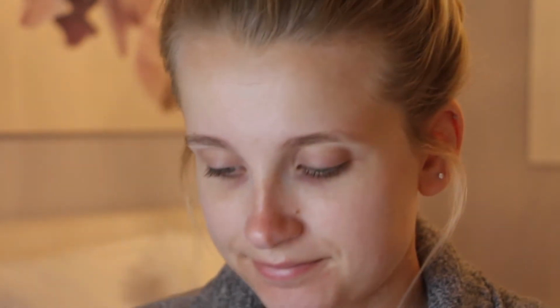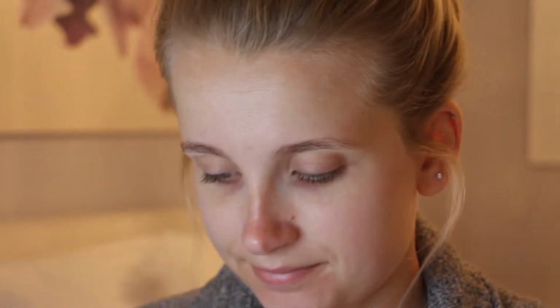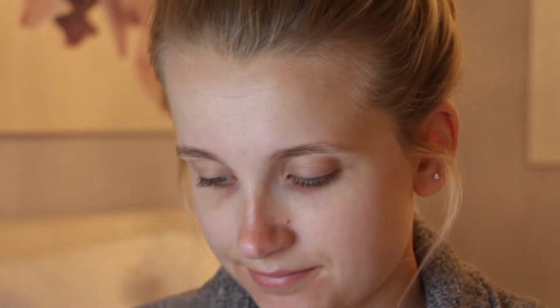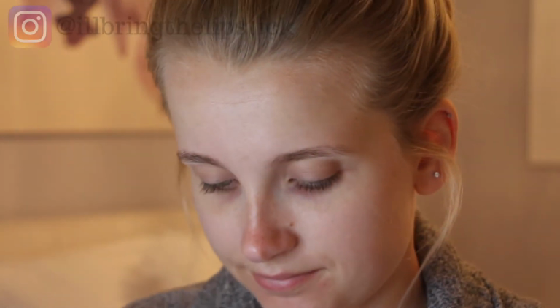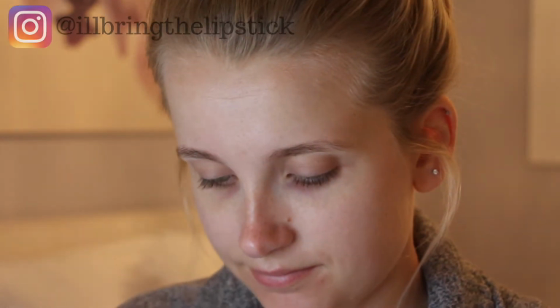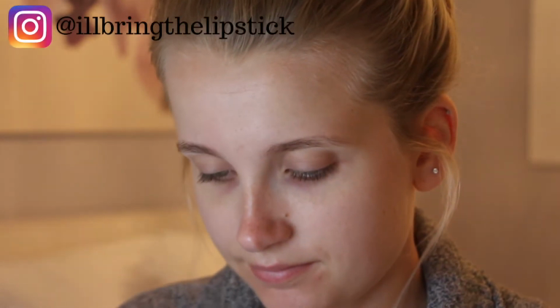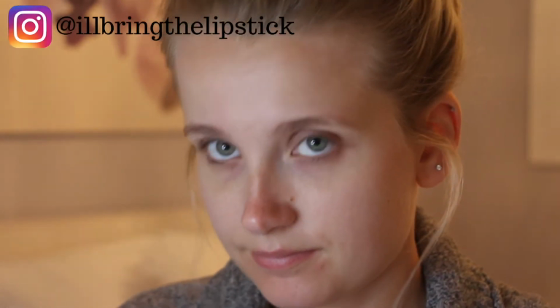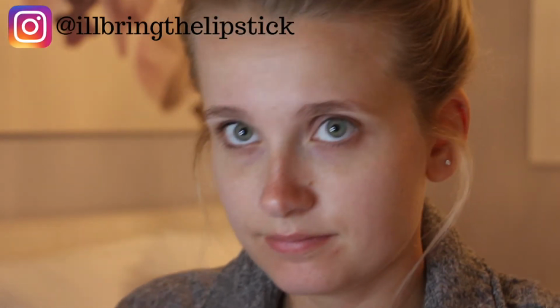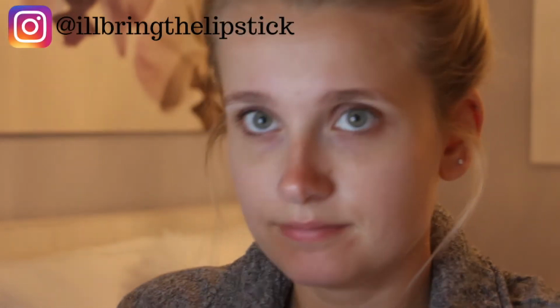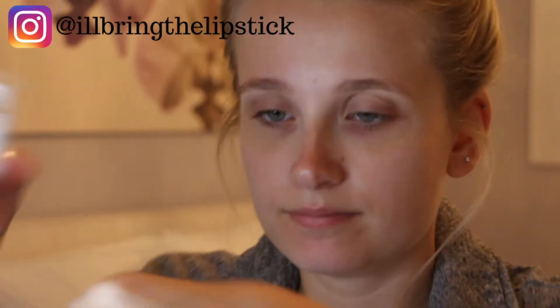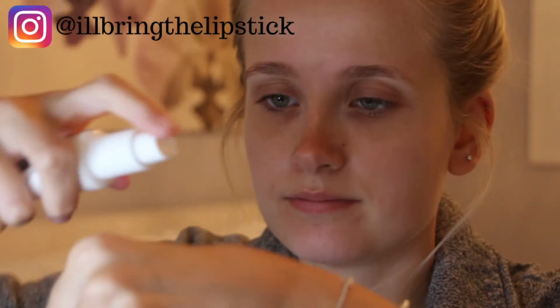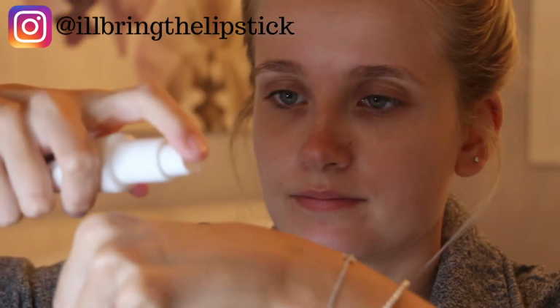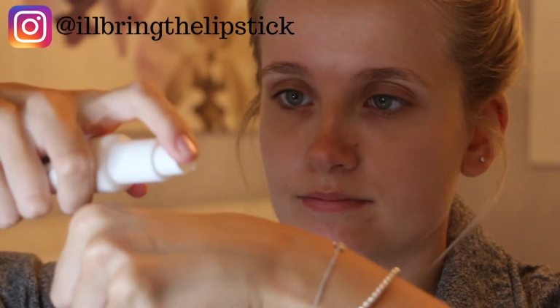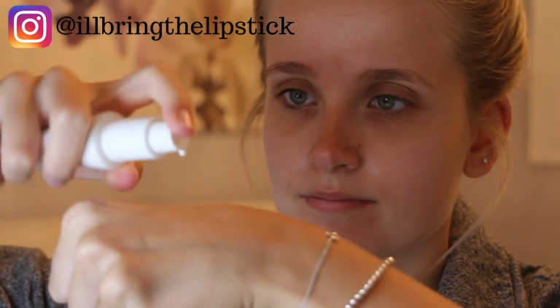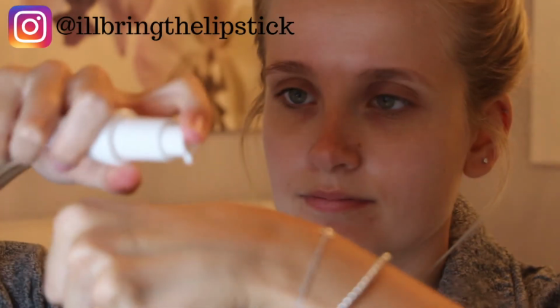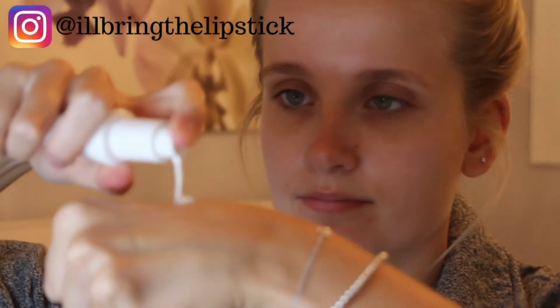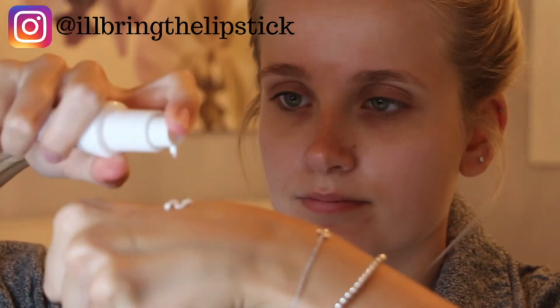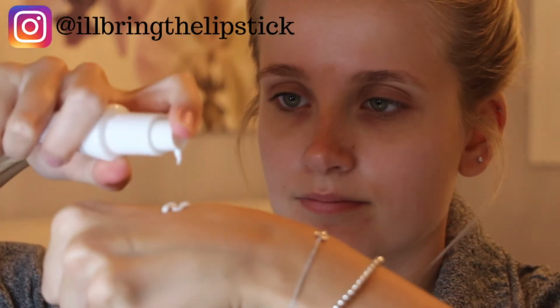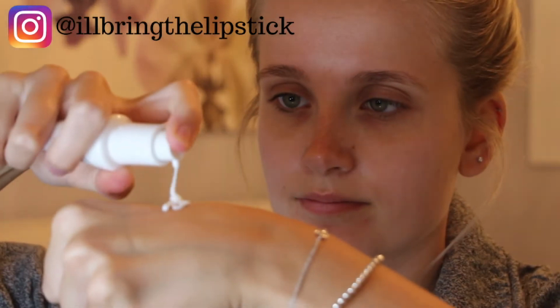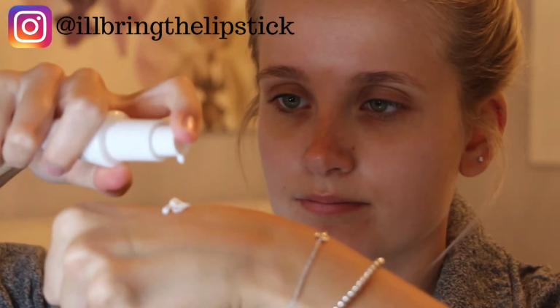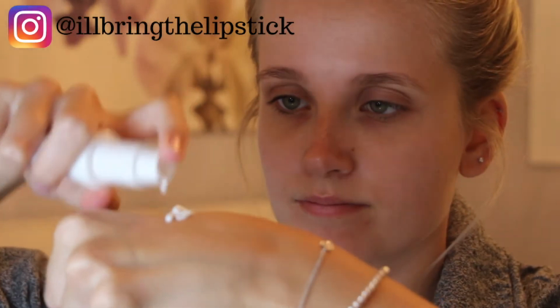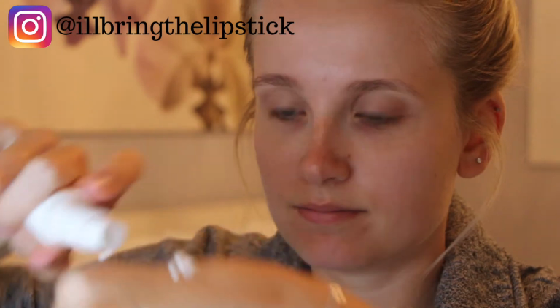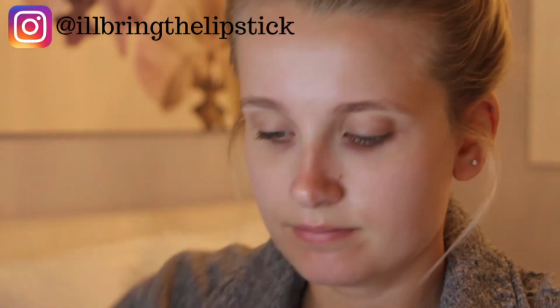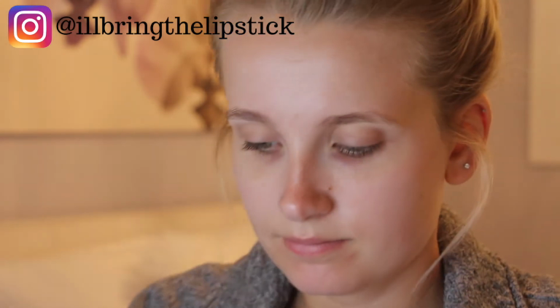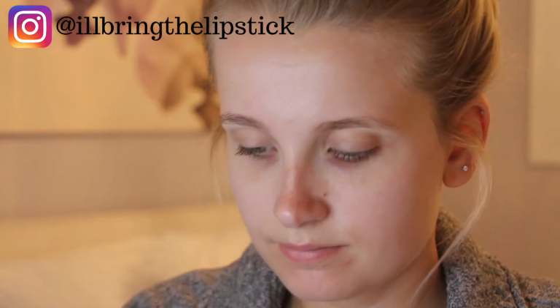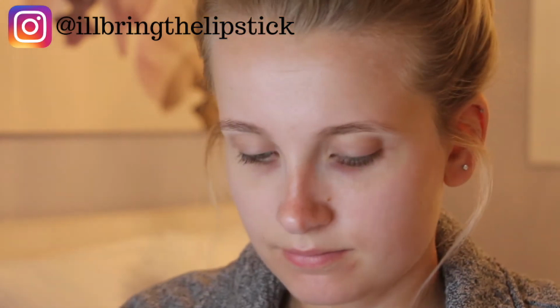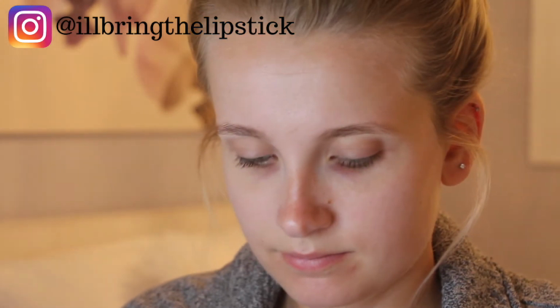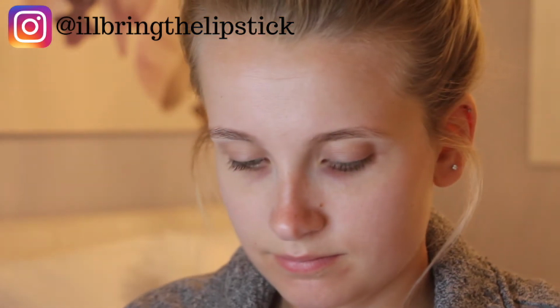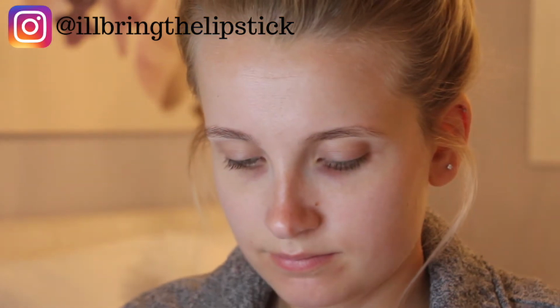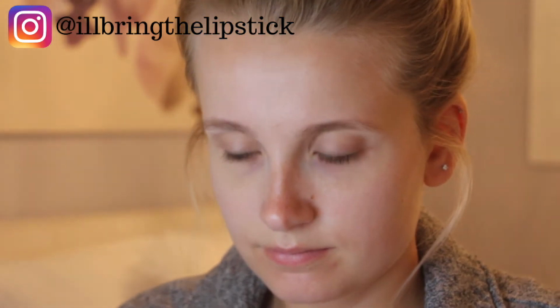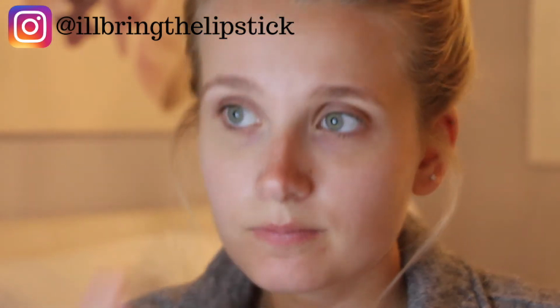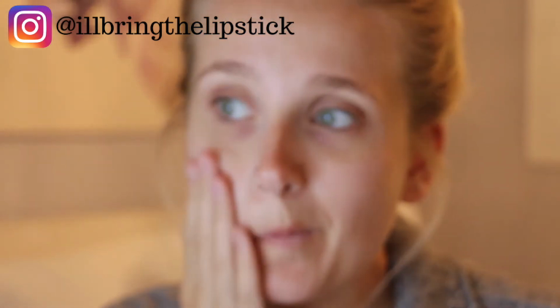First, I'm going to start off with the Too Faced Hangover Rx primer and put that all over my face.